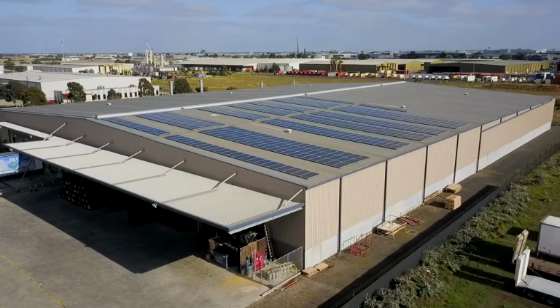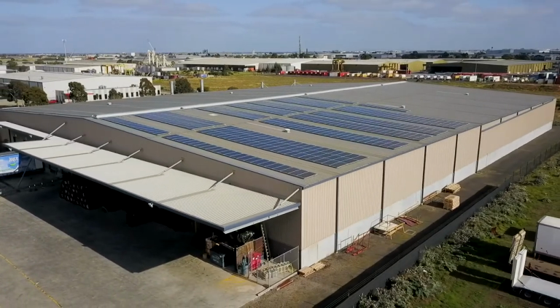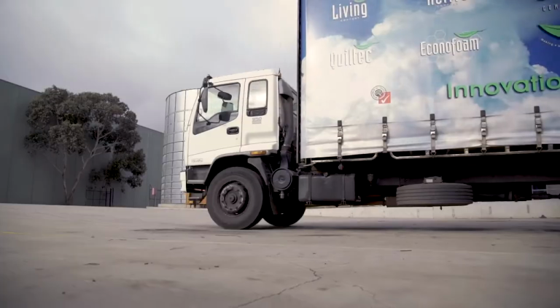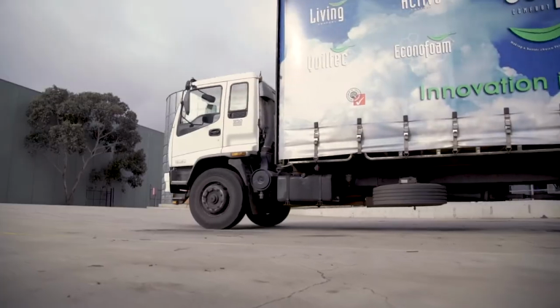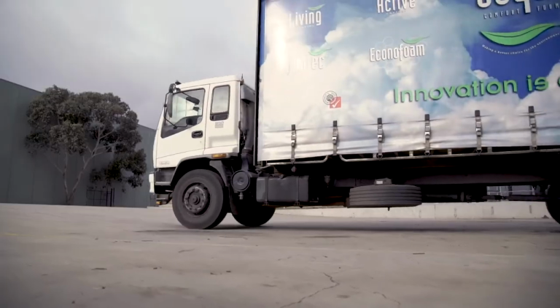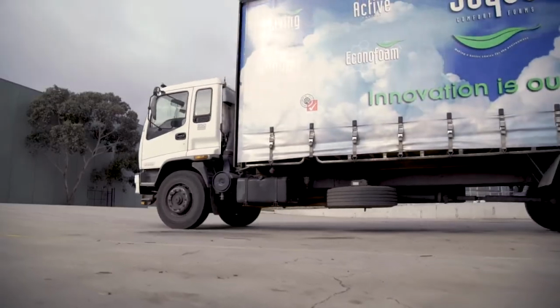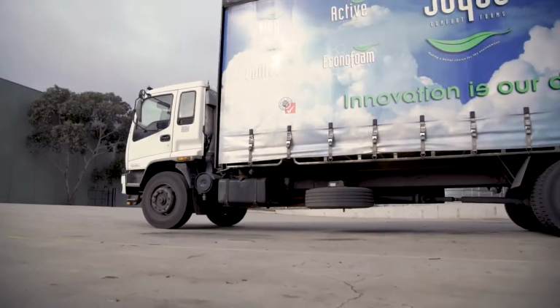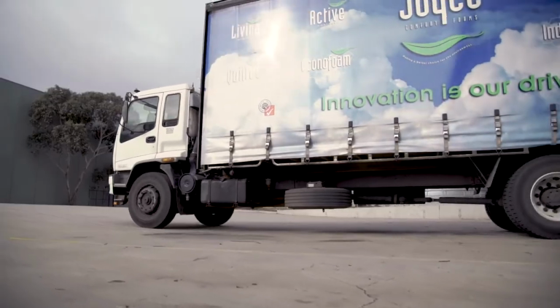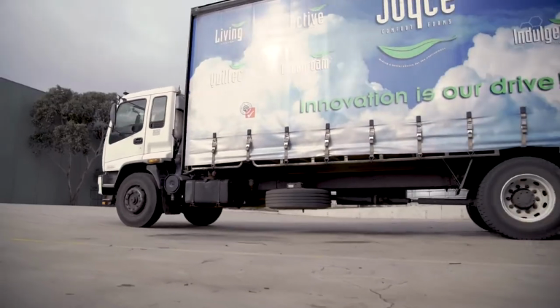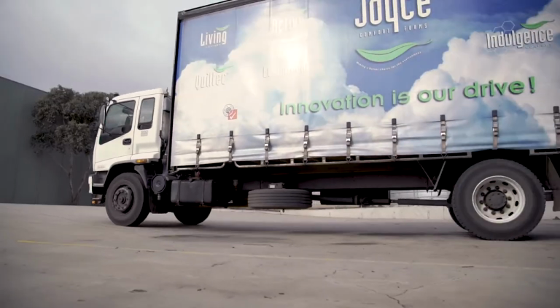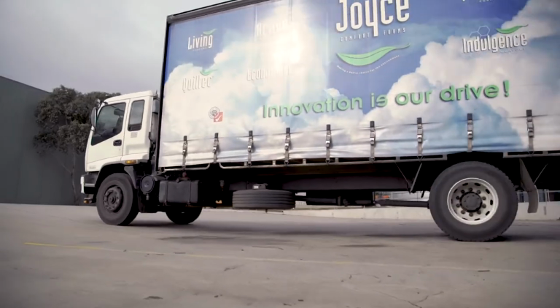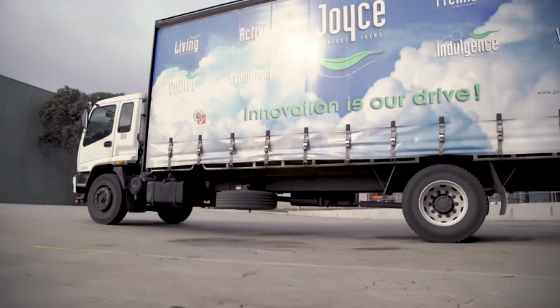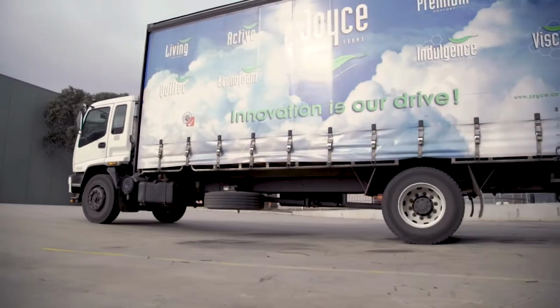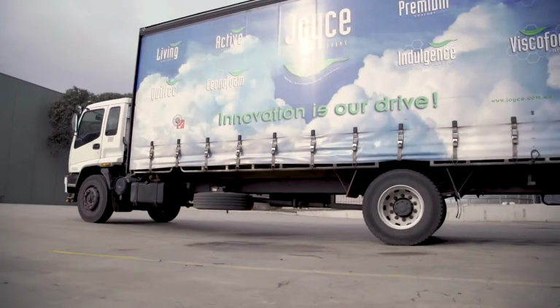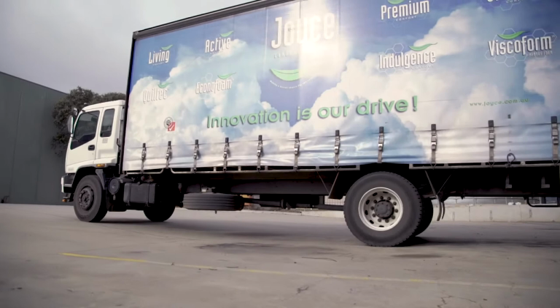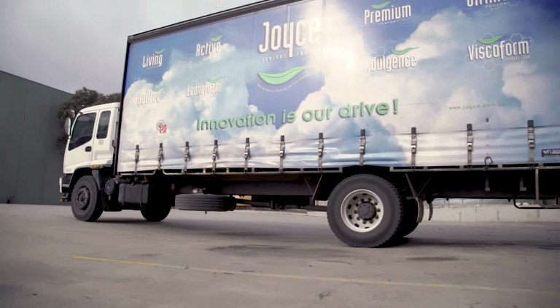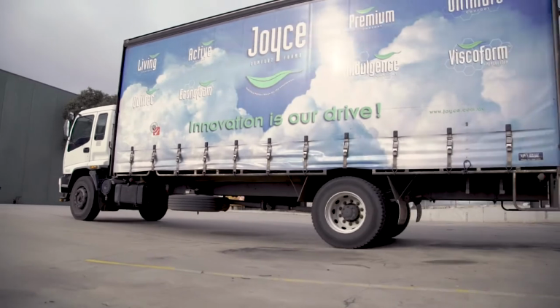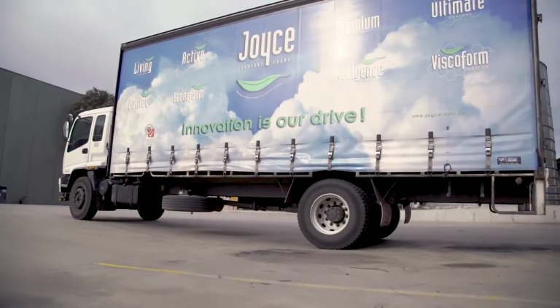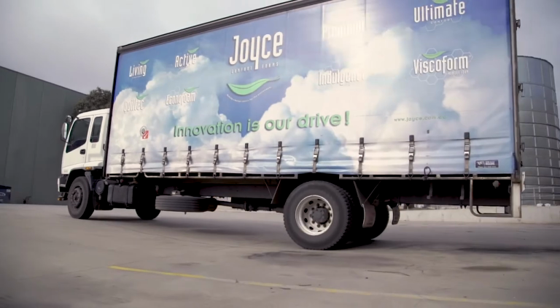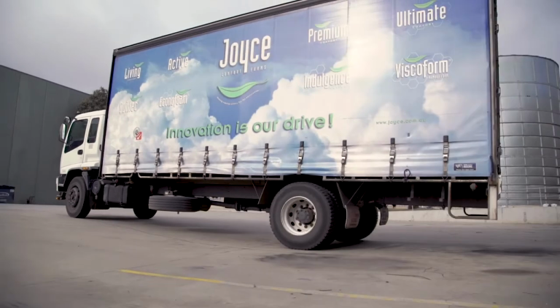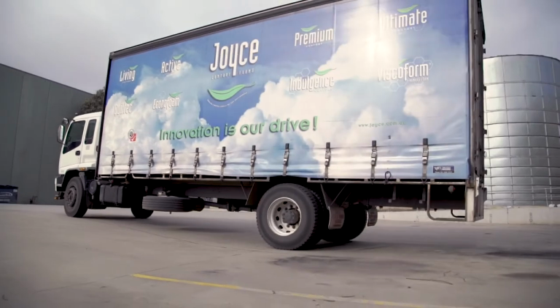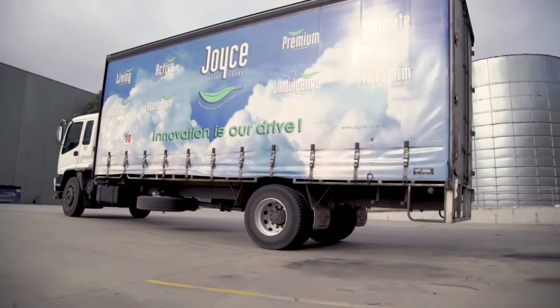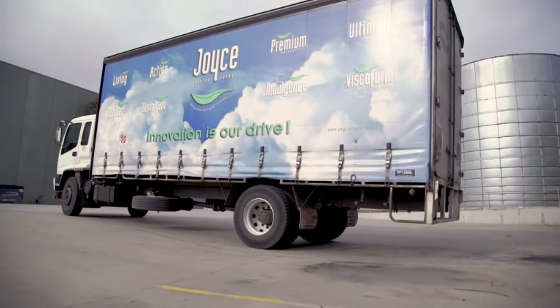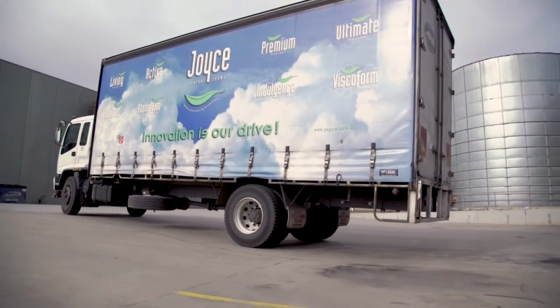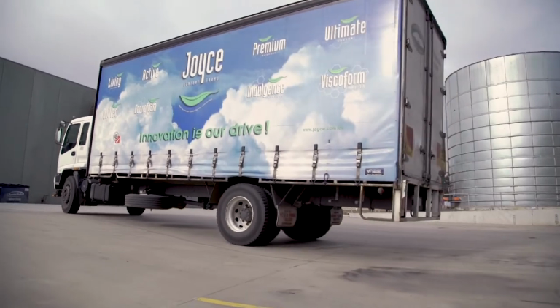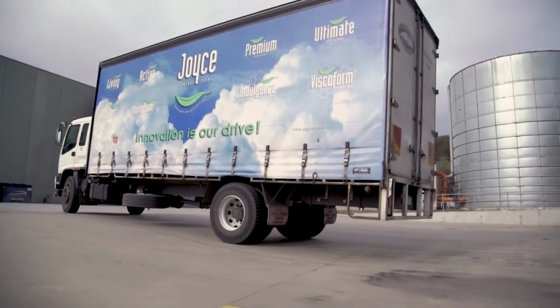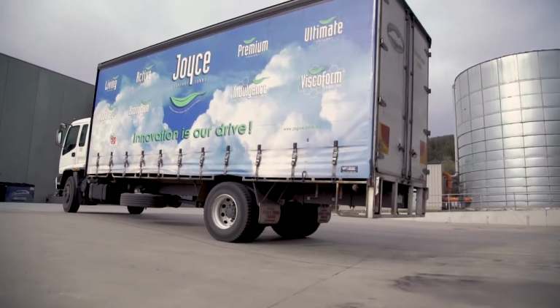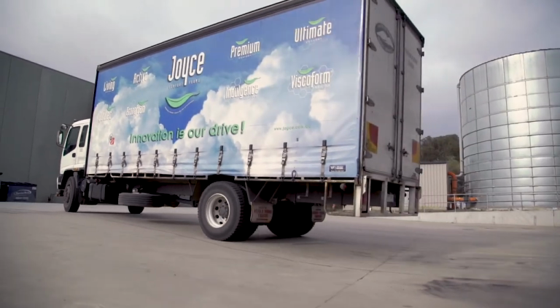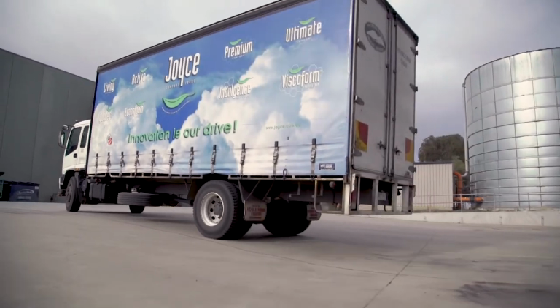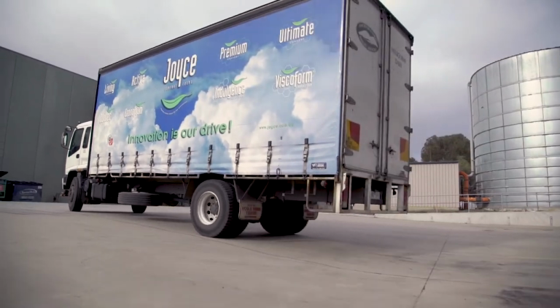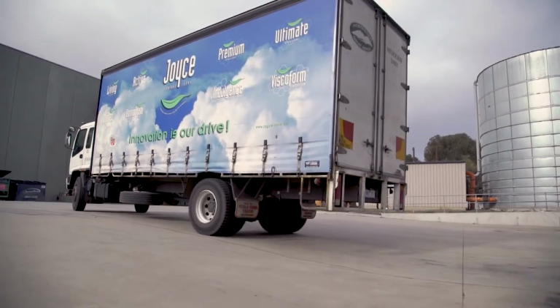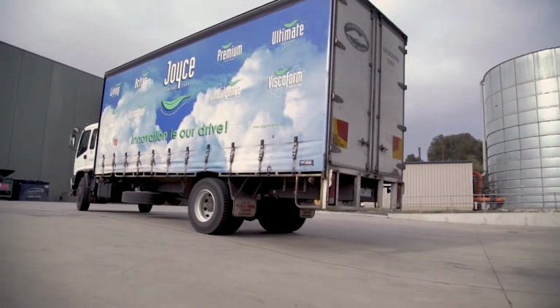From product designs to logistics, Joyce adapts to offer a strategic, customised solution that suits your business.